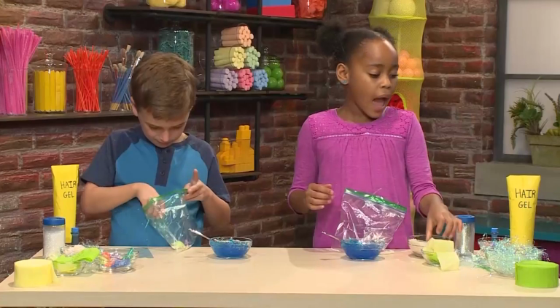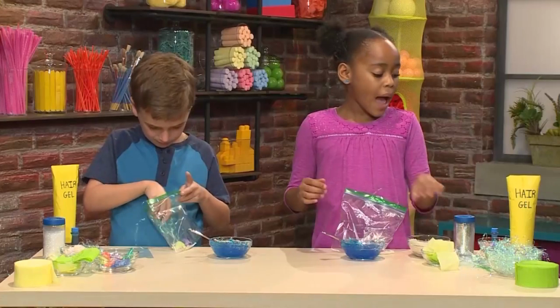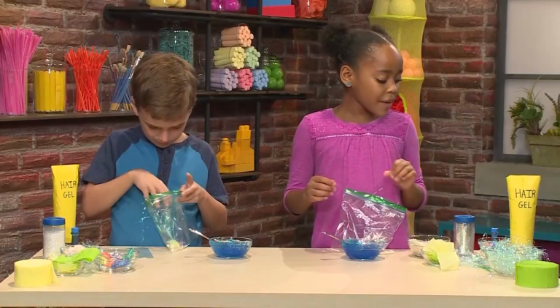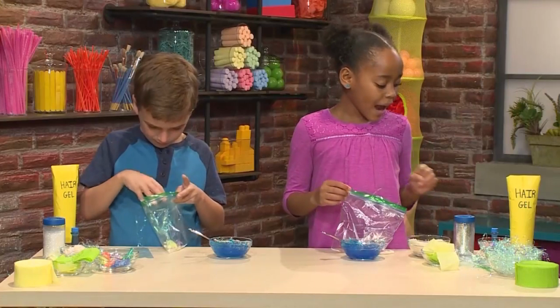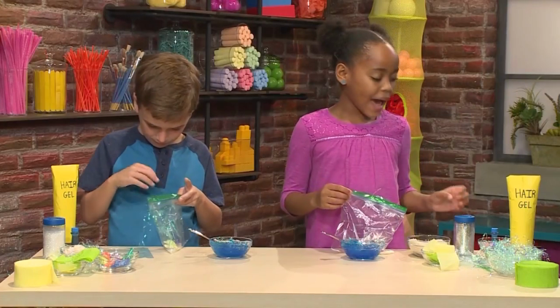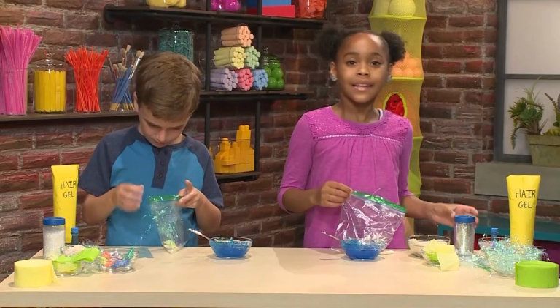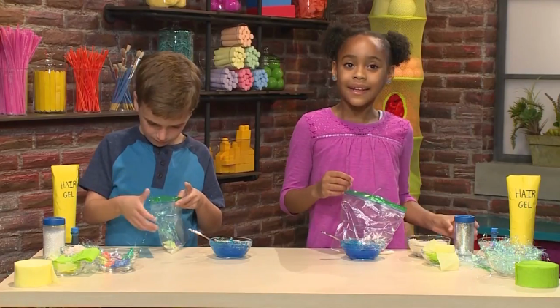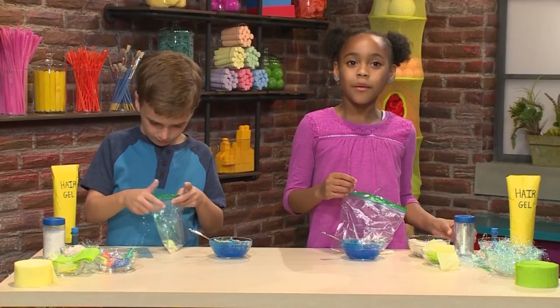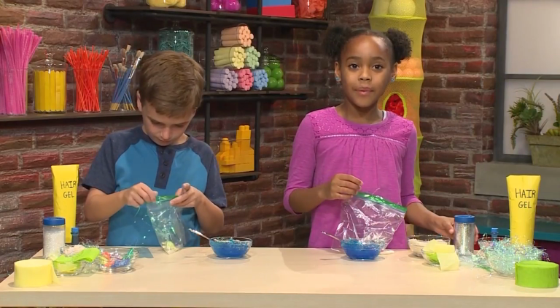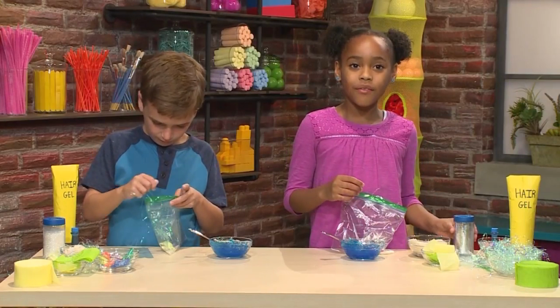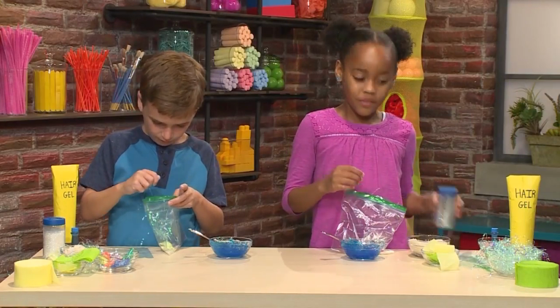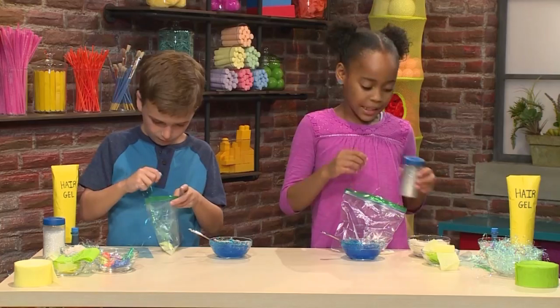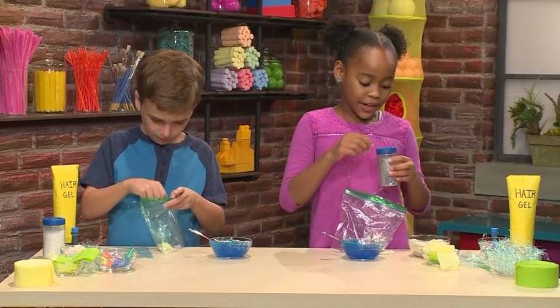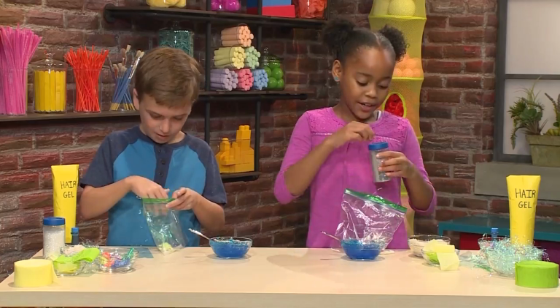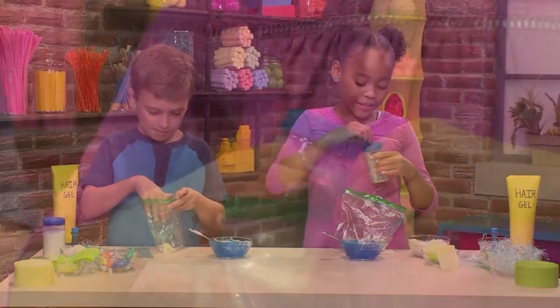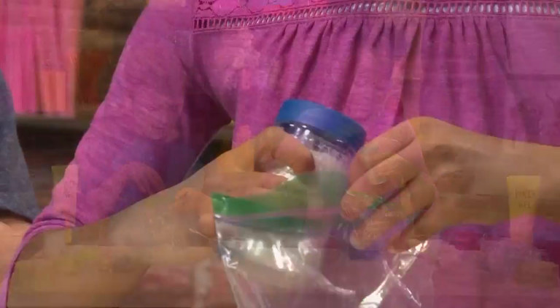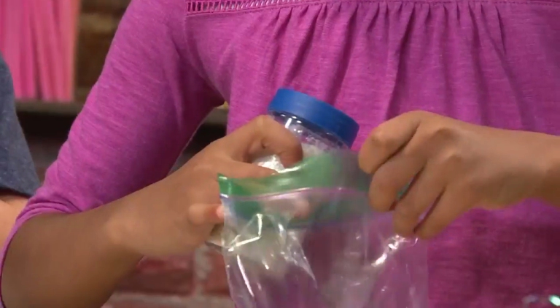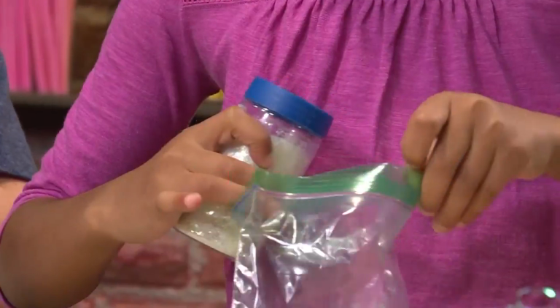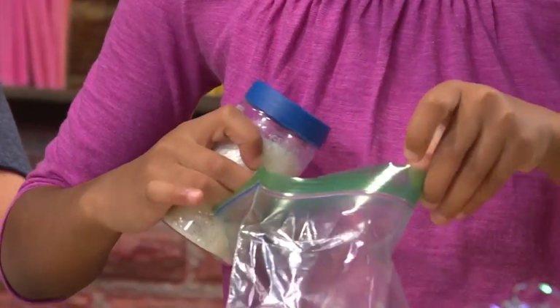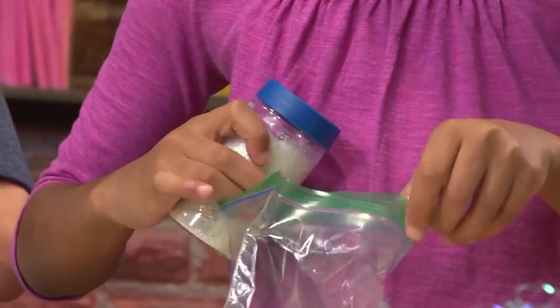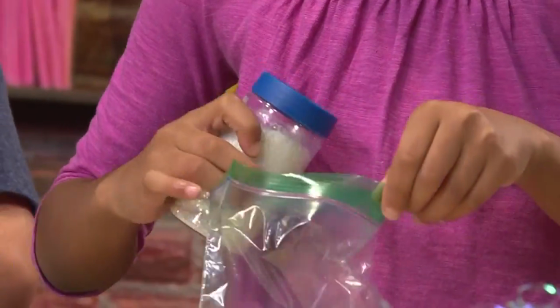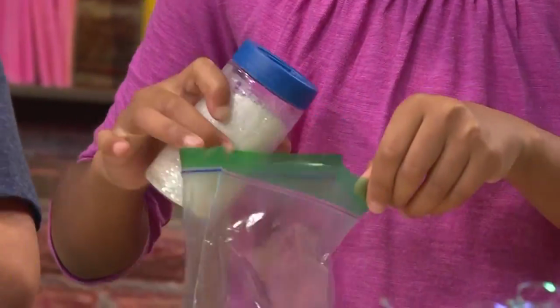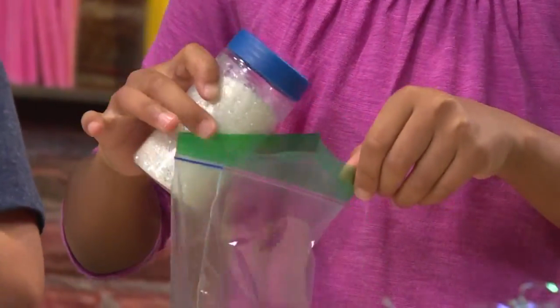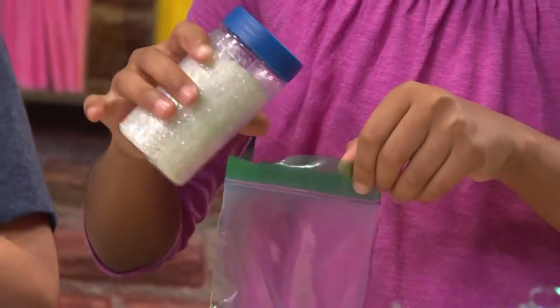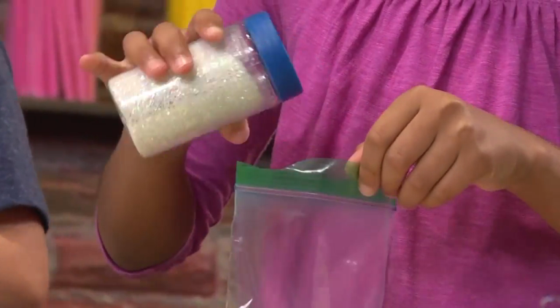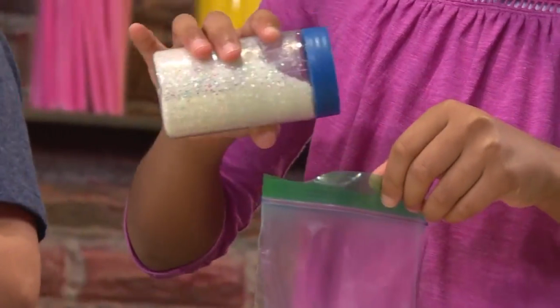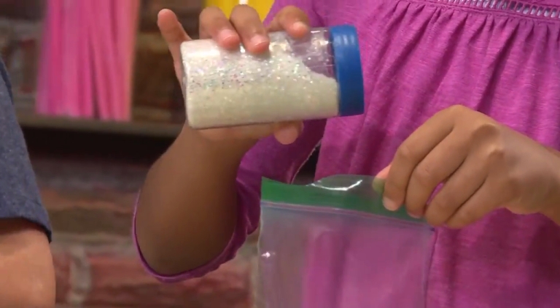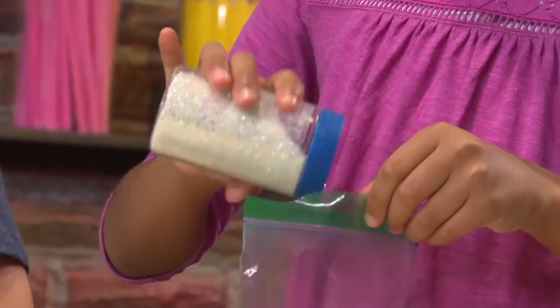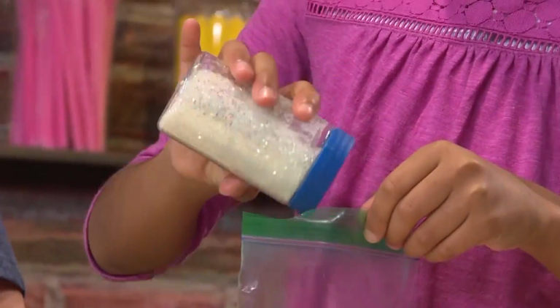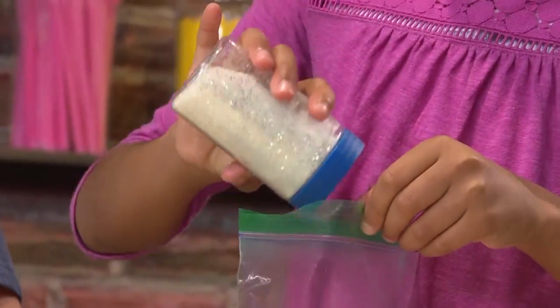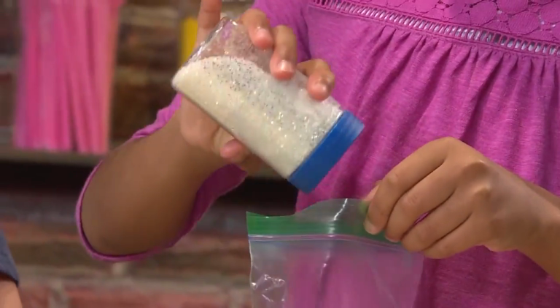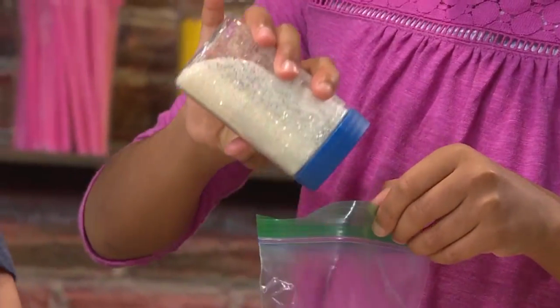I'm going to add a little bit of glitter. I like sparkly water.